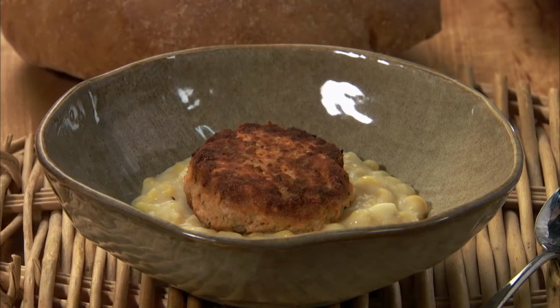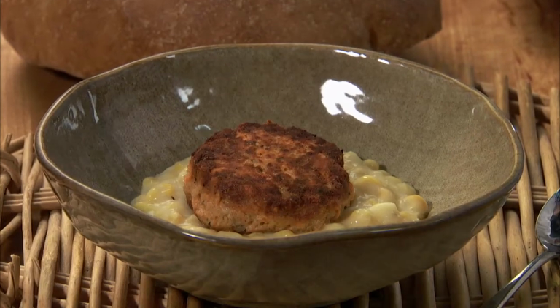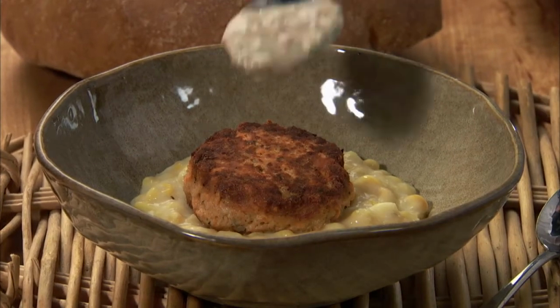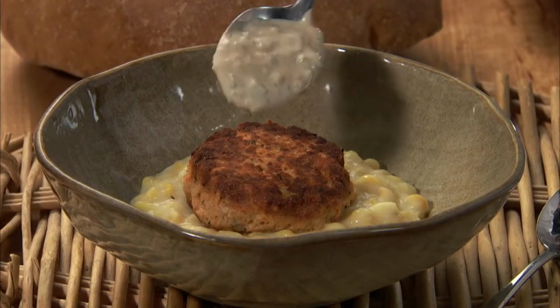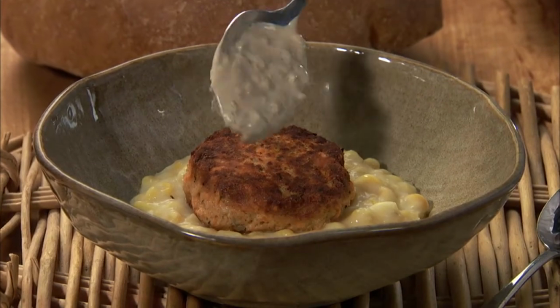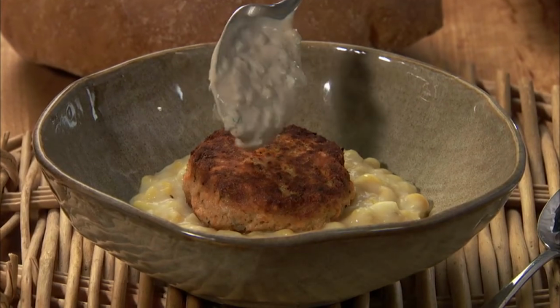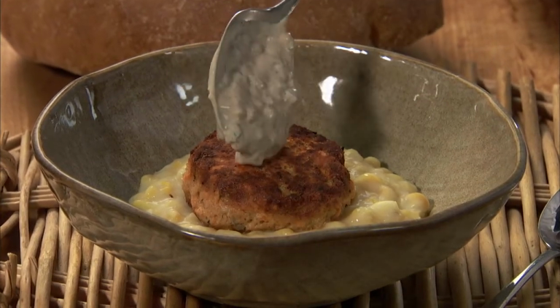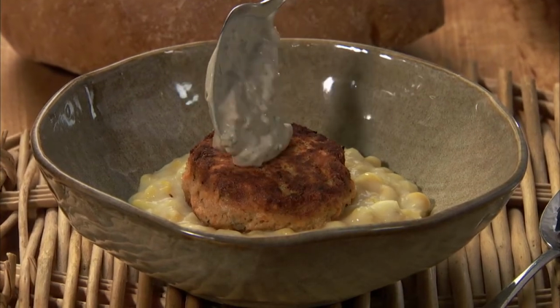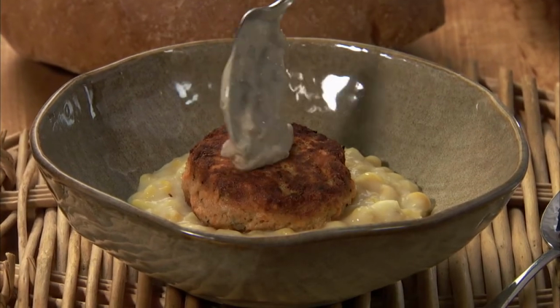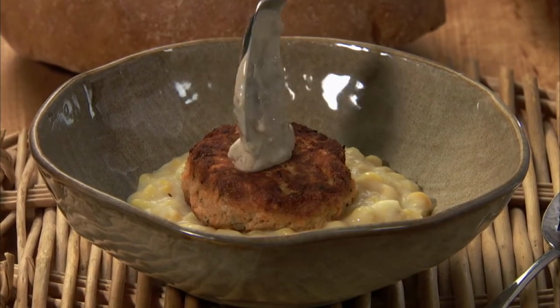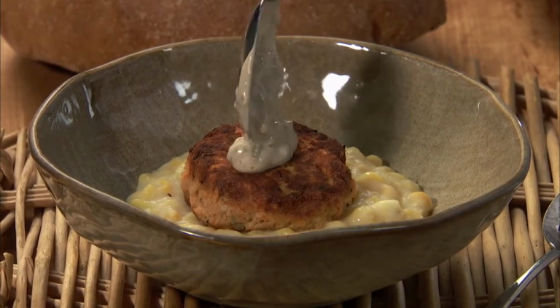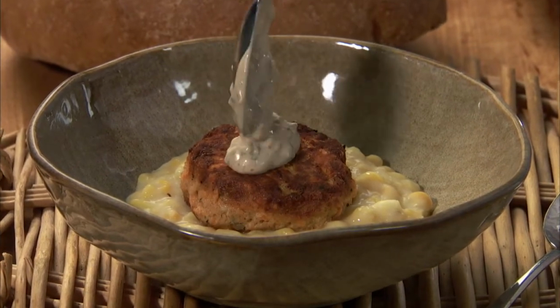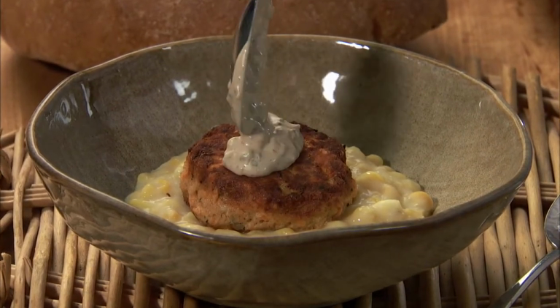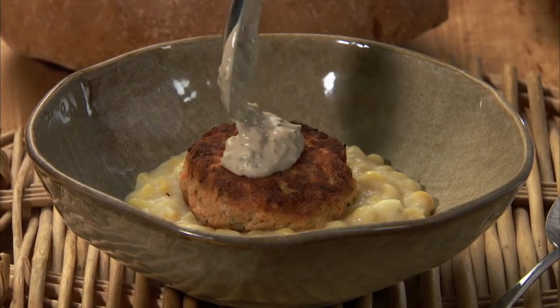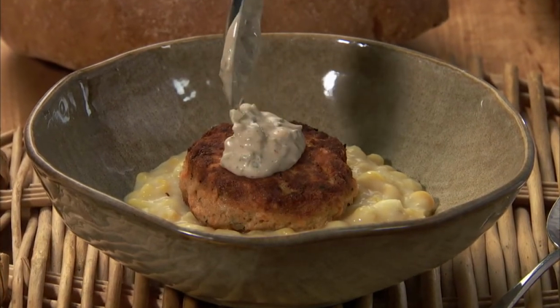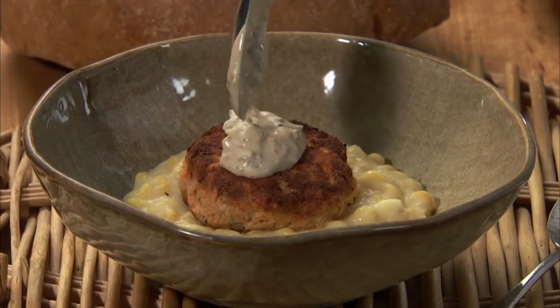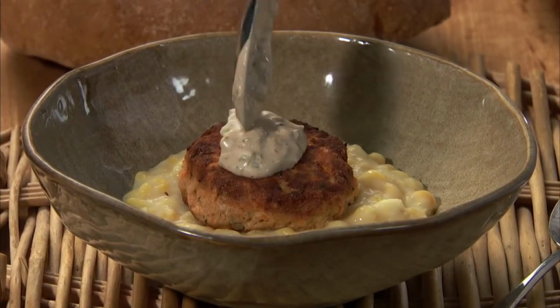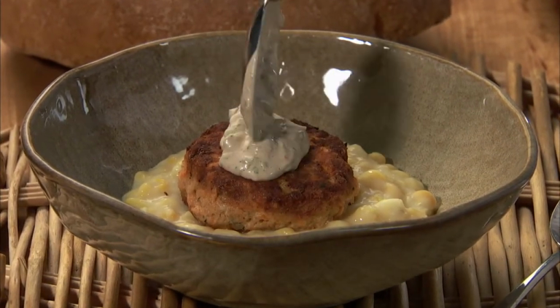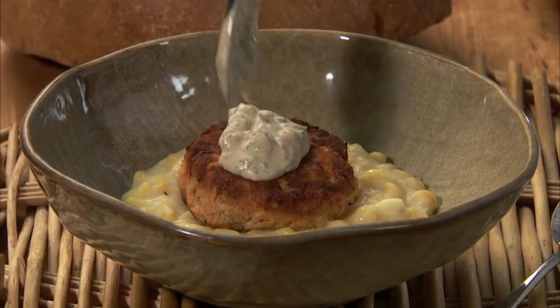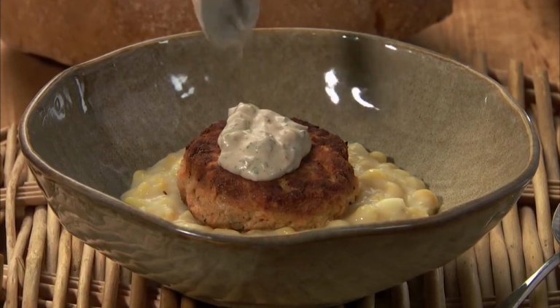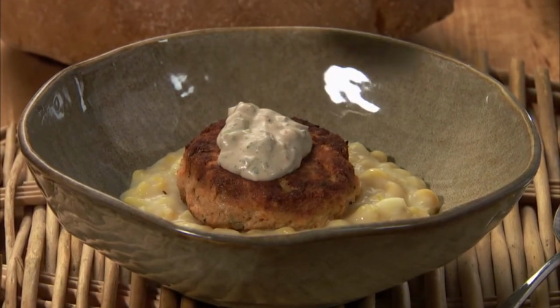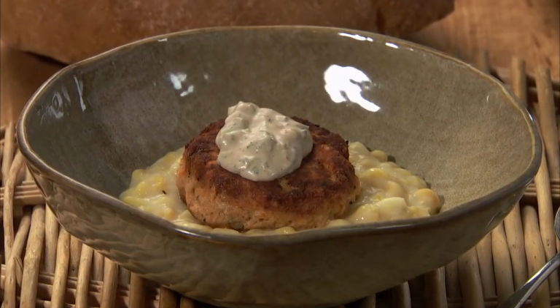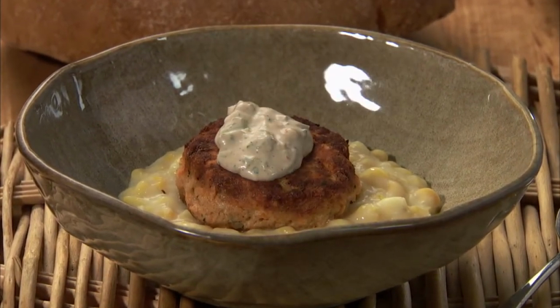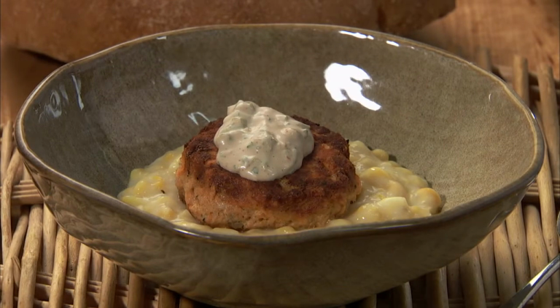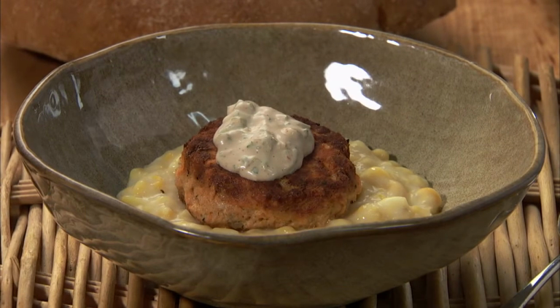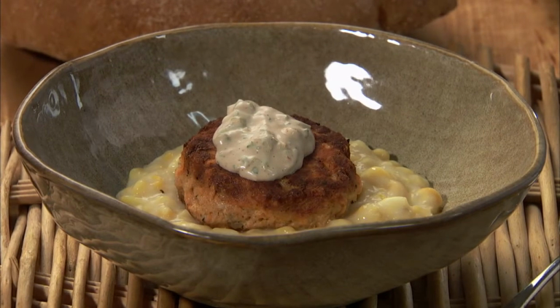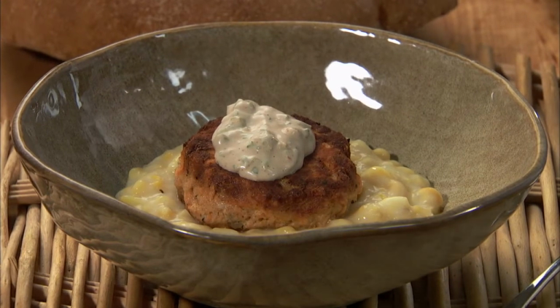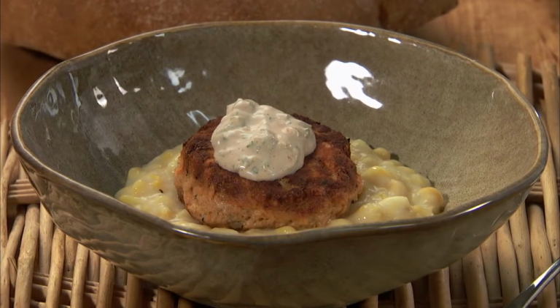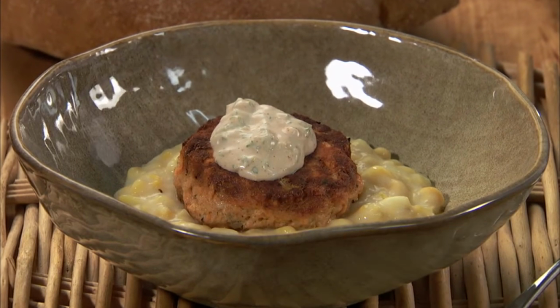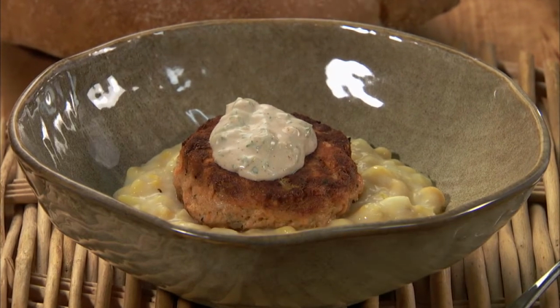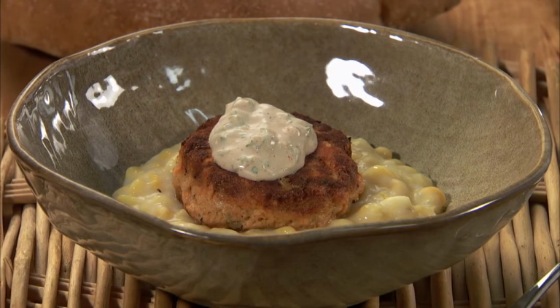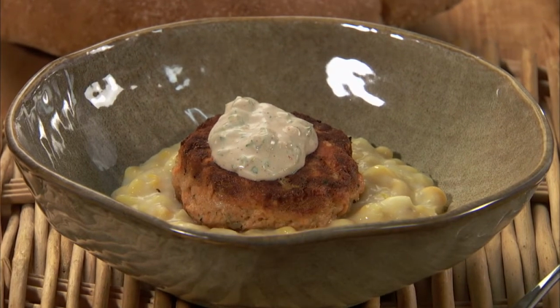Remoulade is the classic French tartar sauce. Its spicier cousin is used across Cajun country.